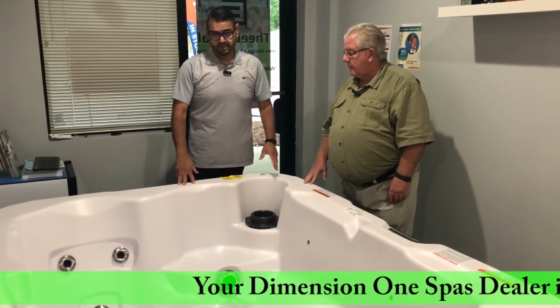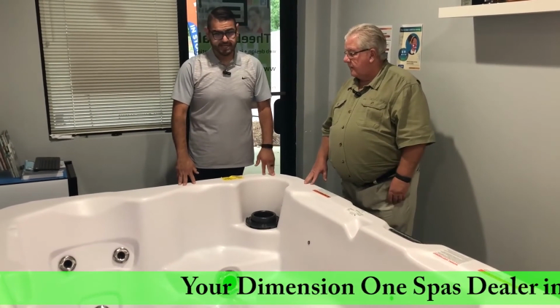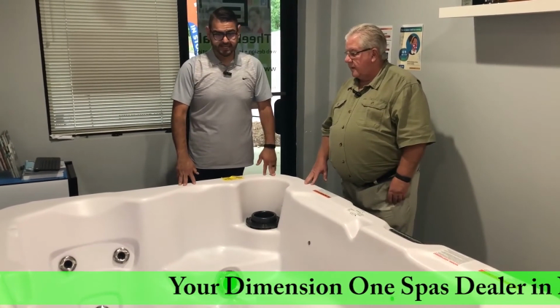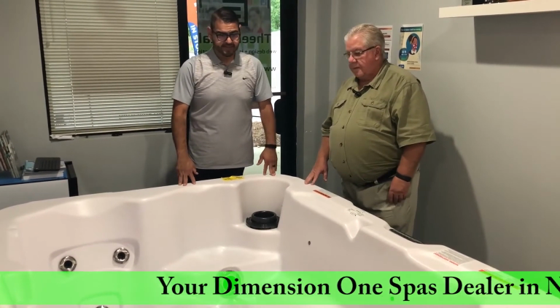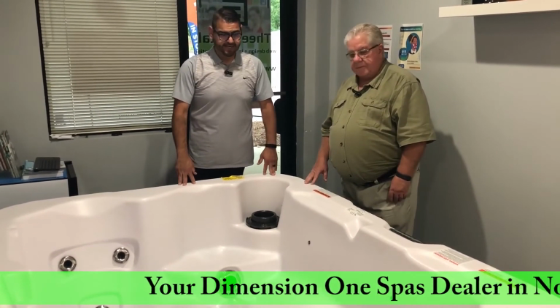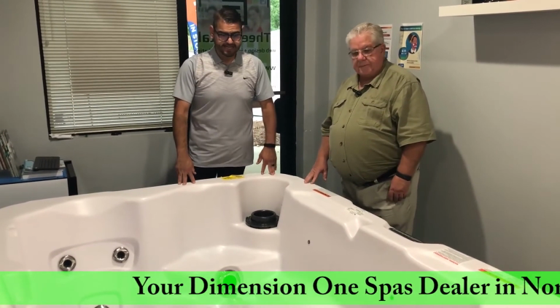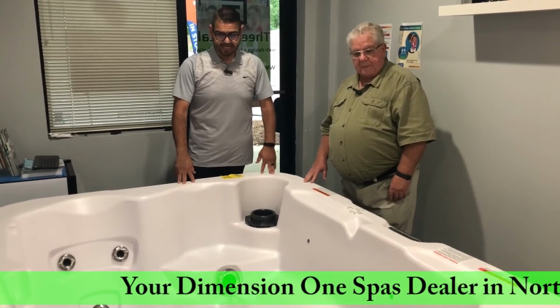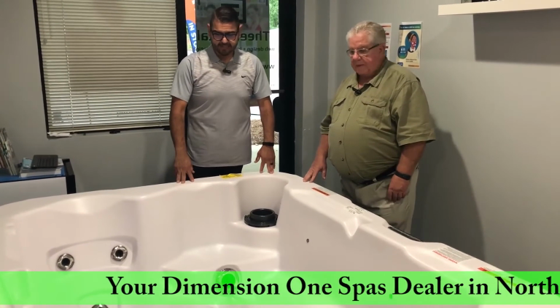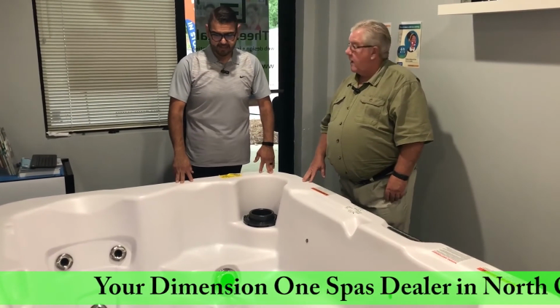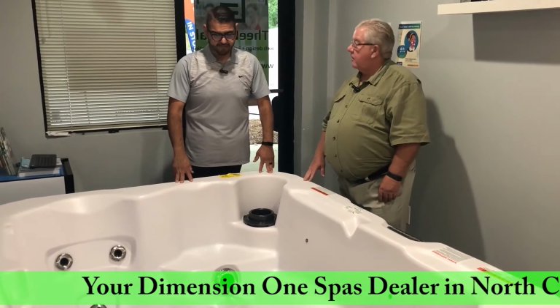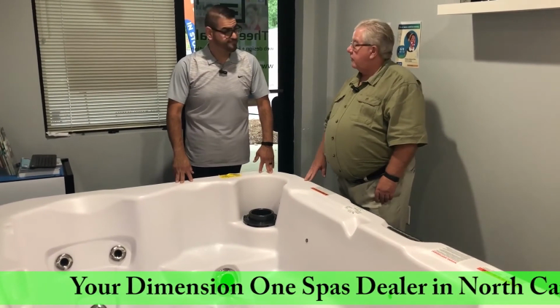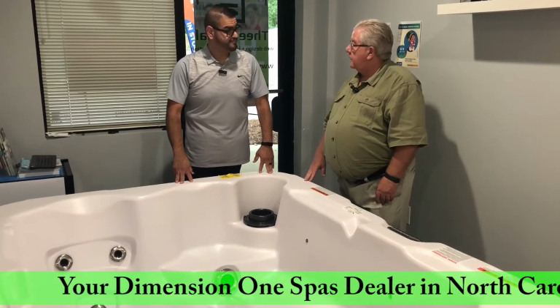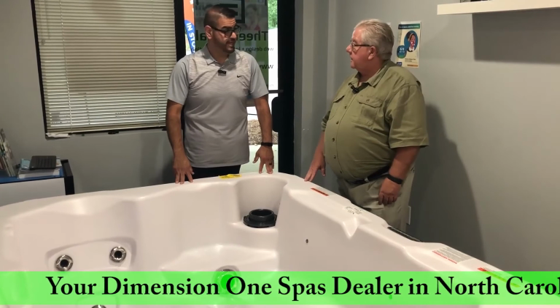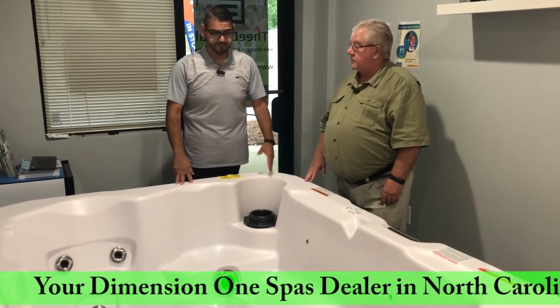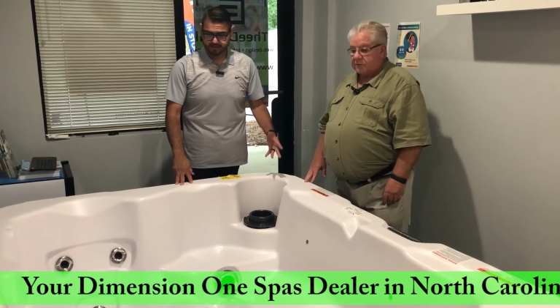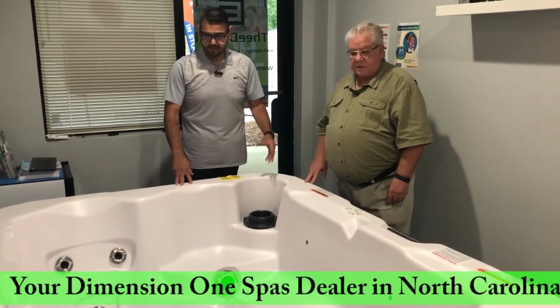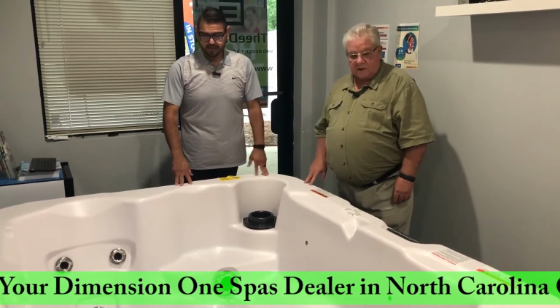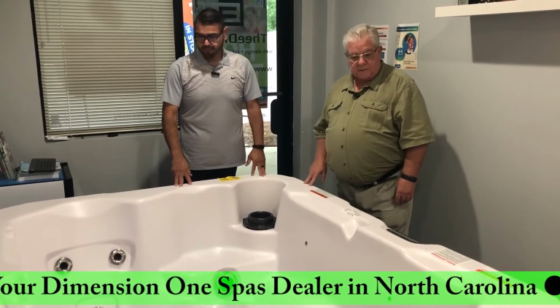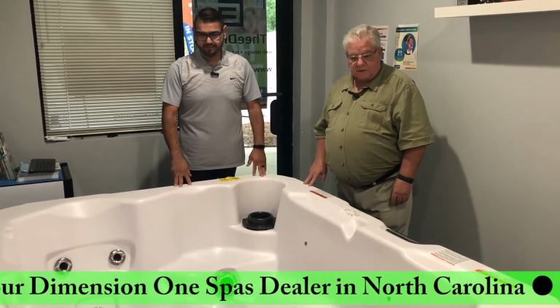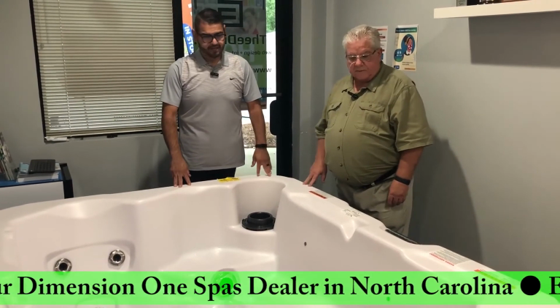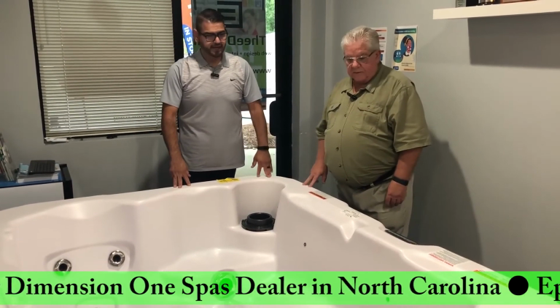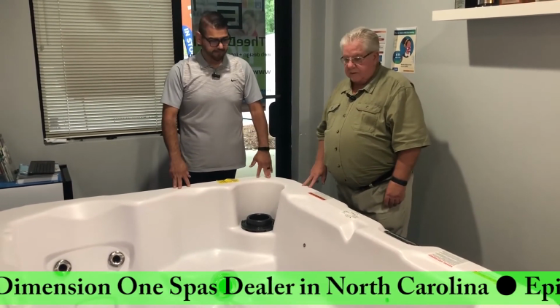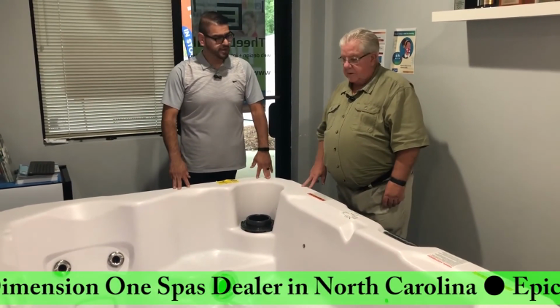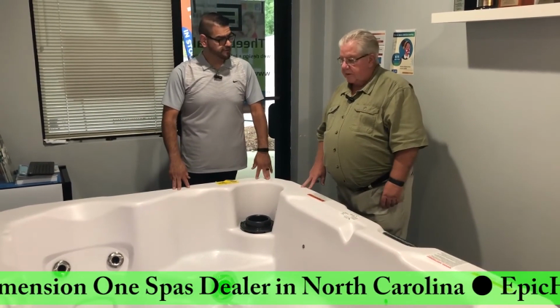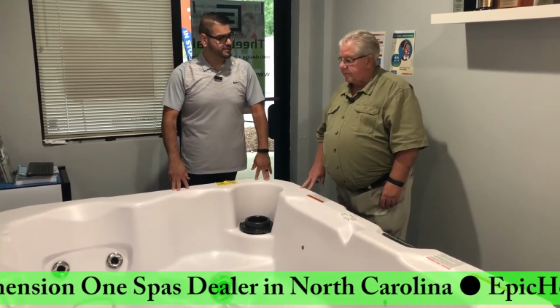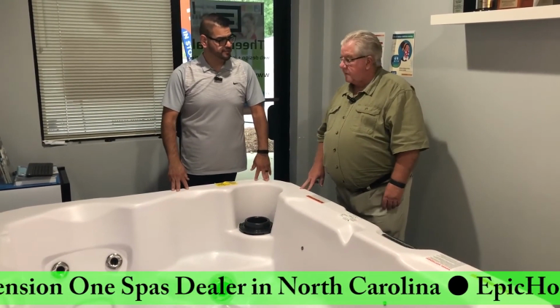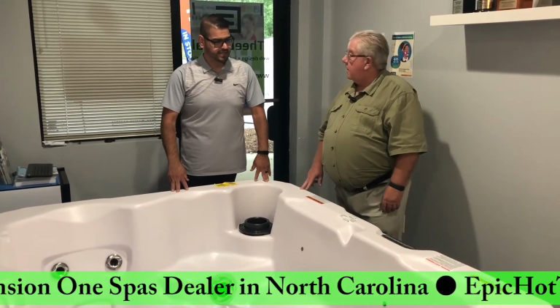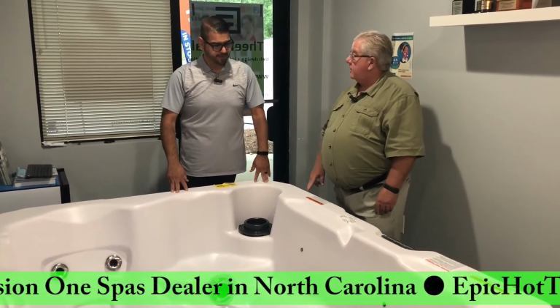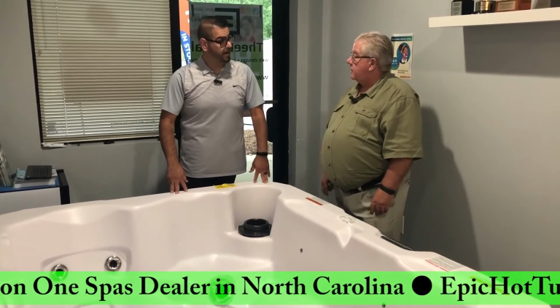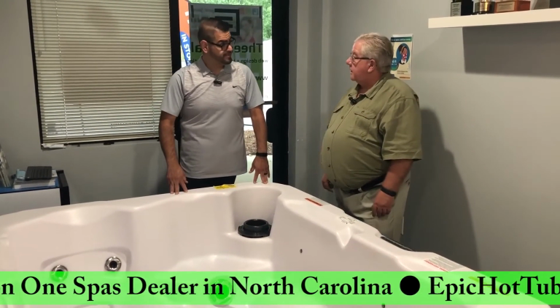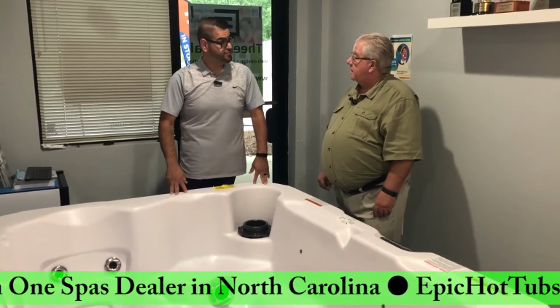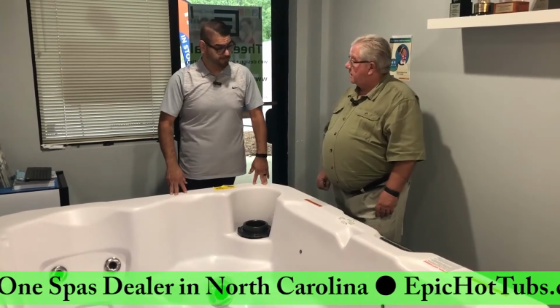Yeah, it's a great deal at $7,990. That's really inexpensive. And we have it in a few colors, so there are some color options as well.